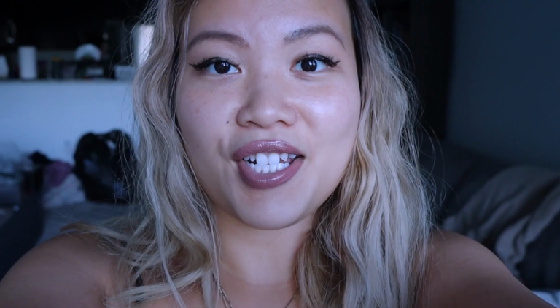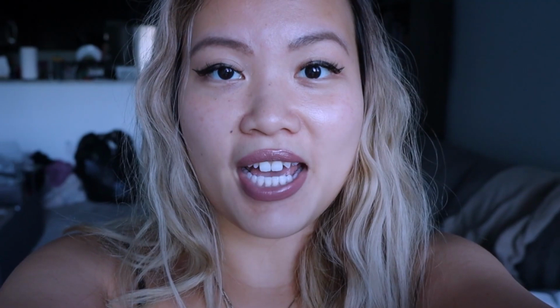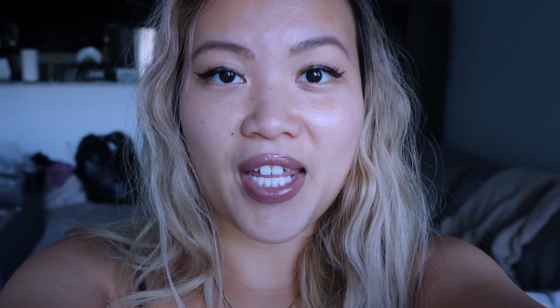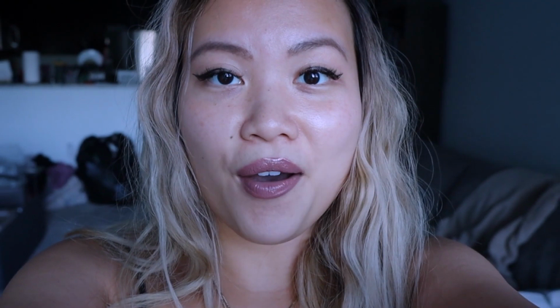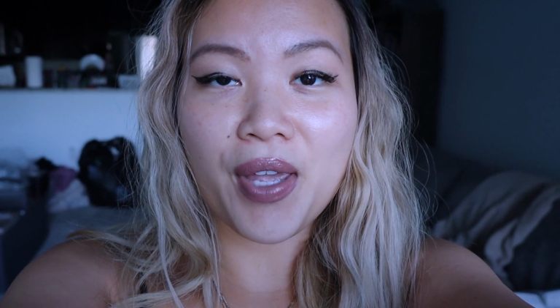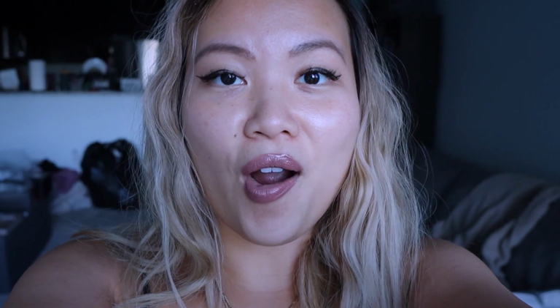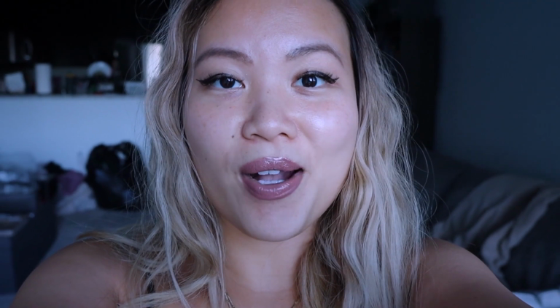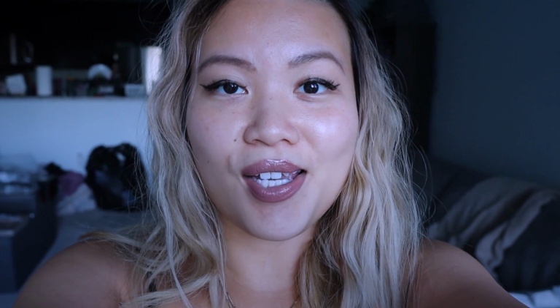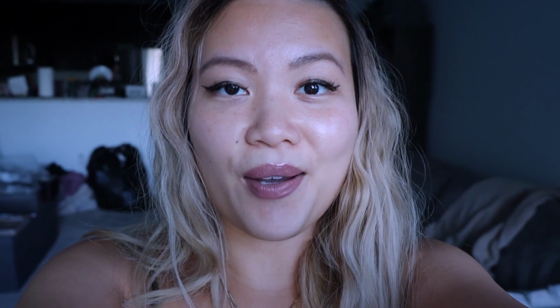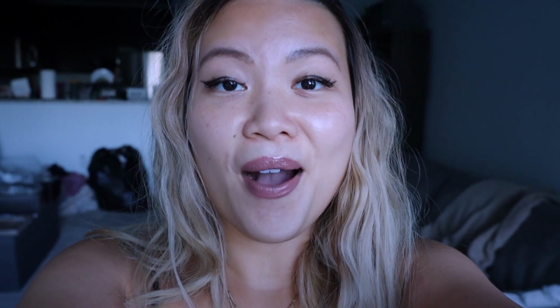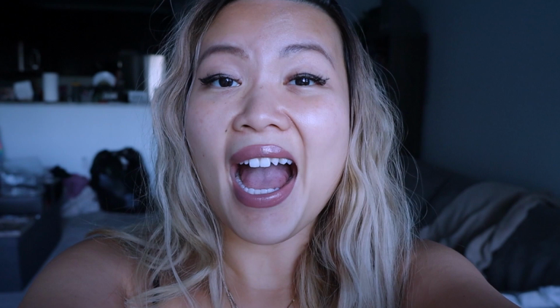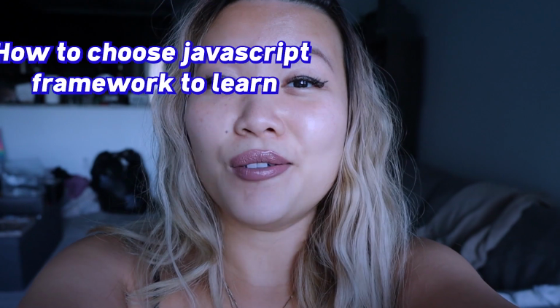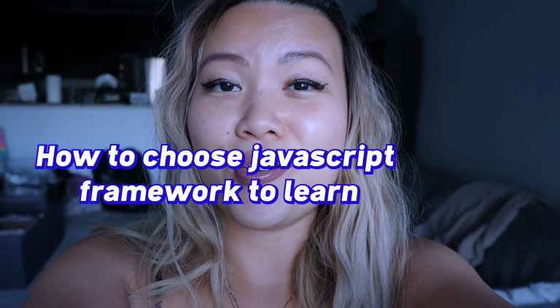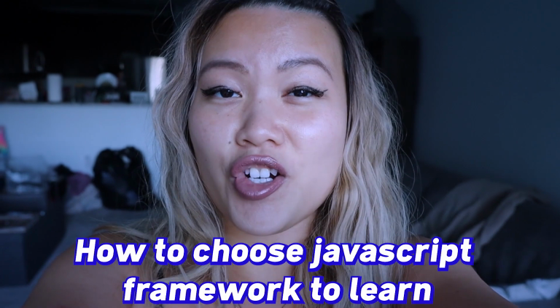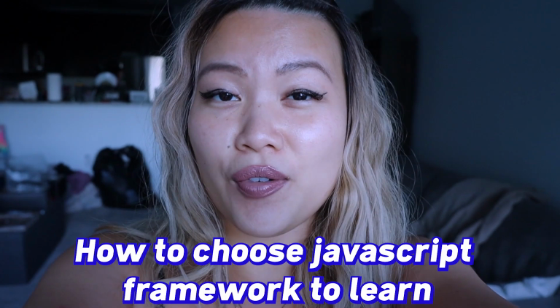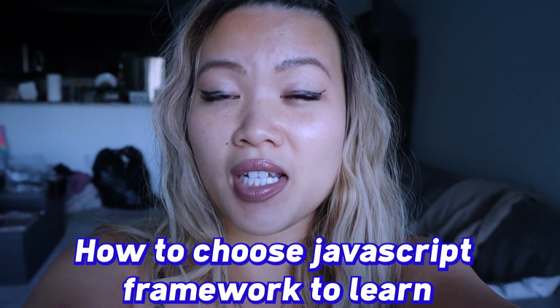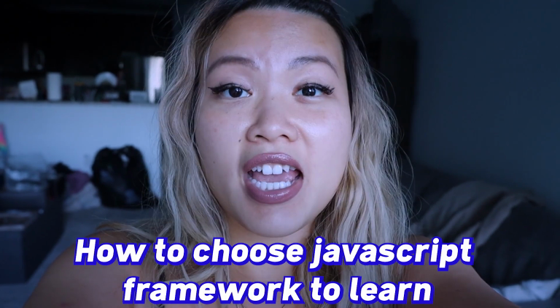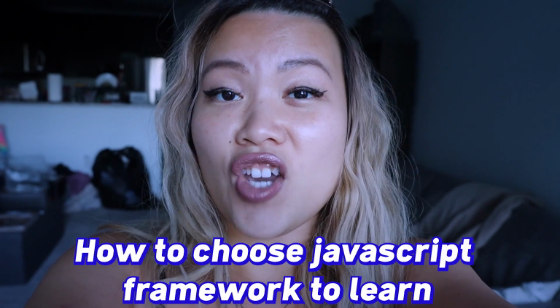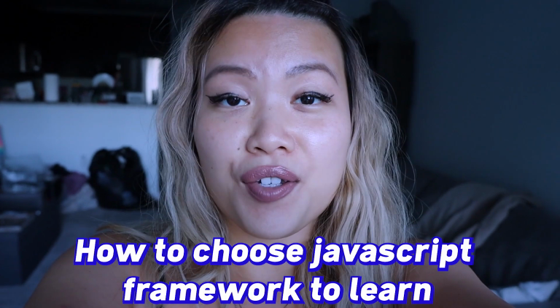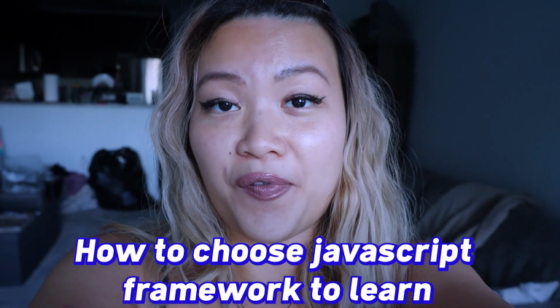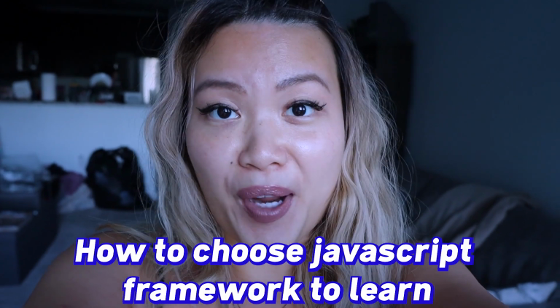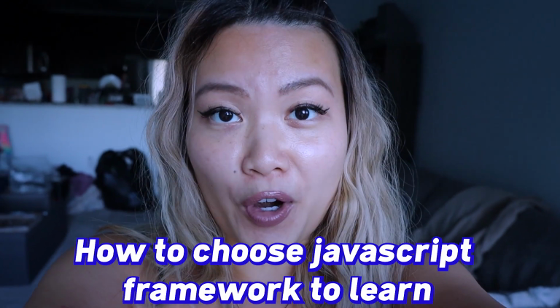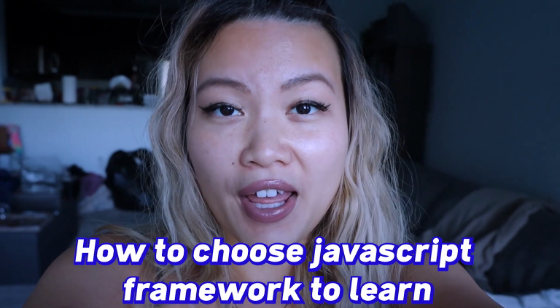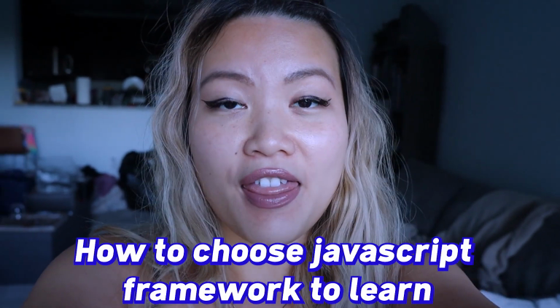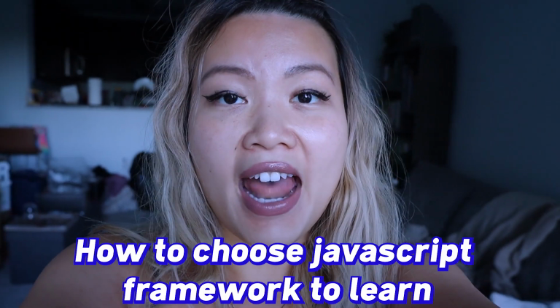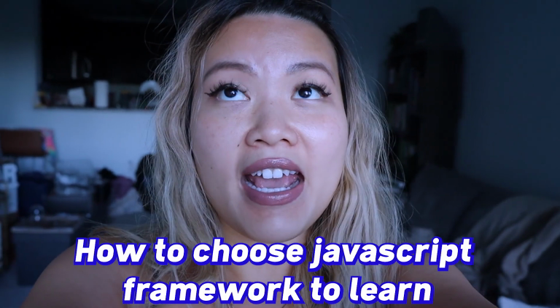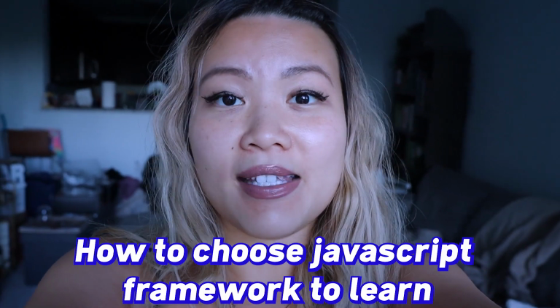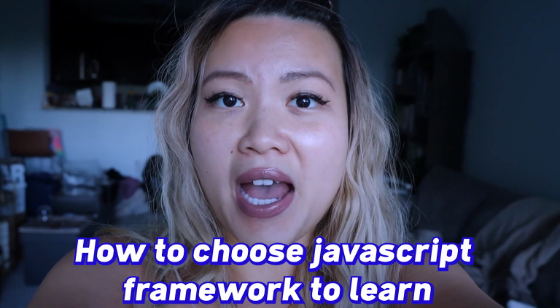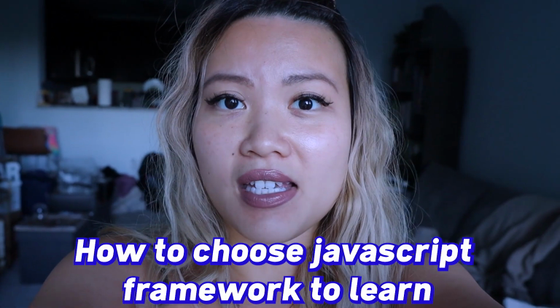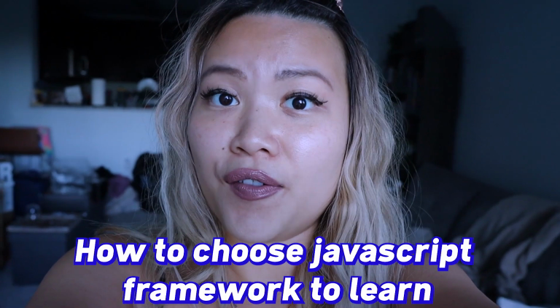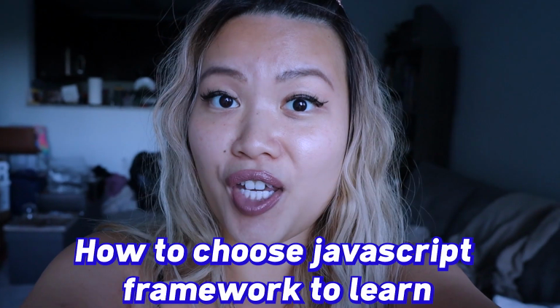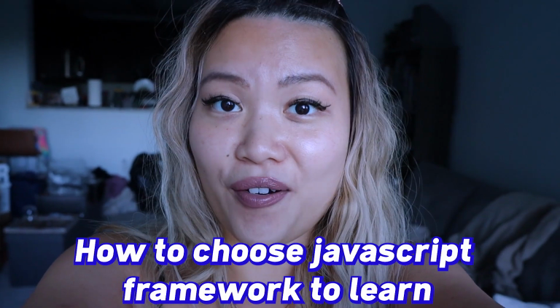In today's video, we are going to talk about how to choose the JavaScript framework that is best for you.